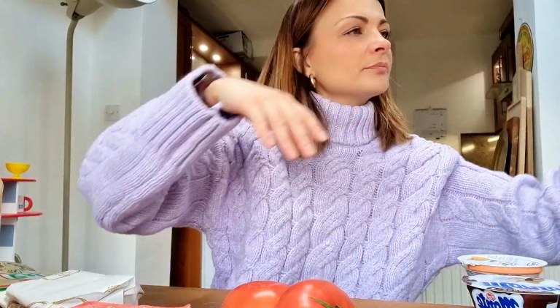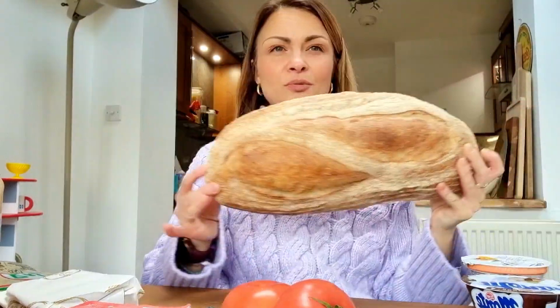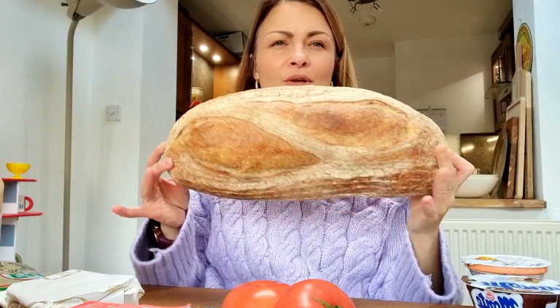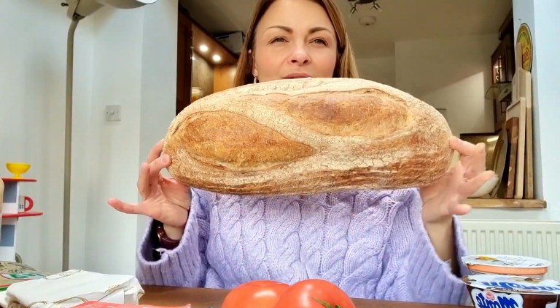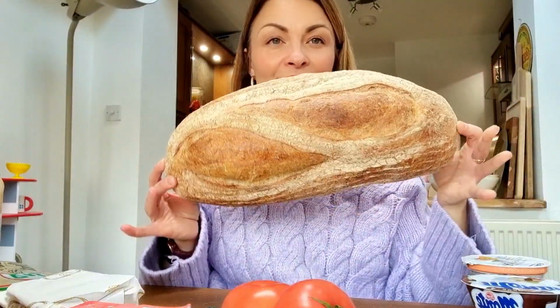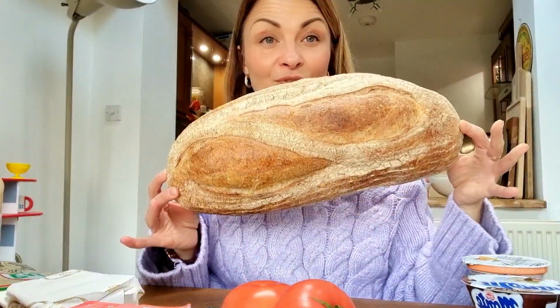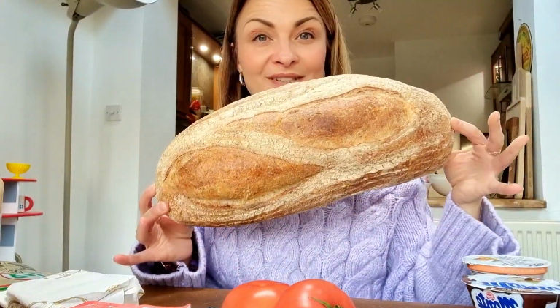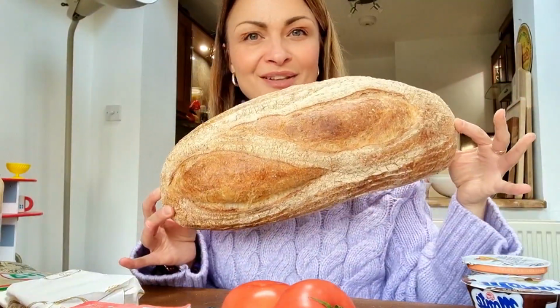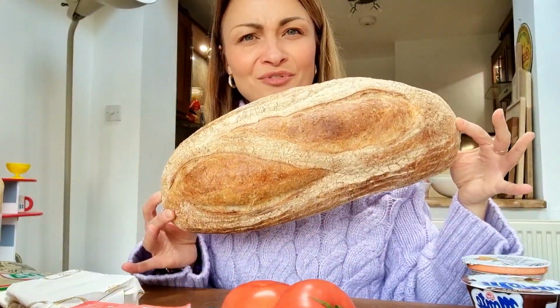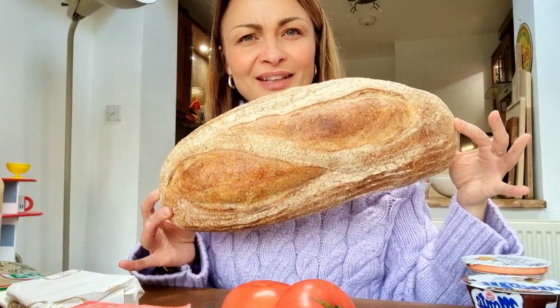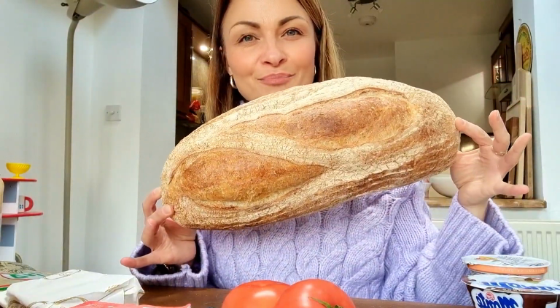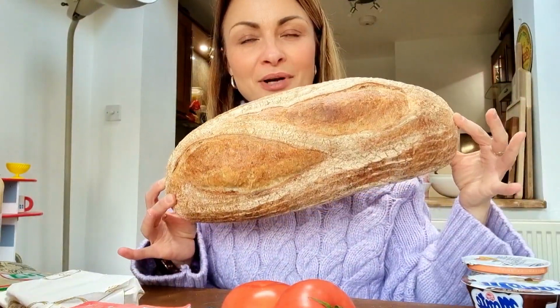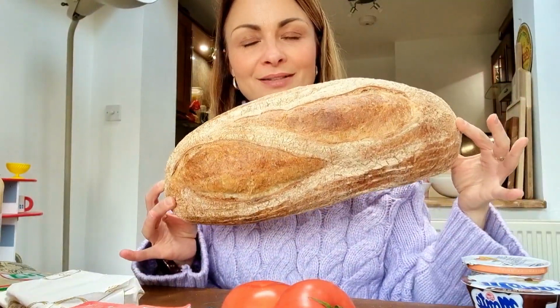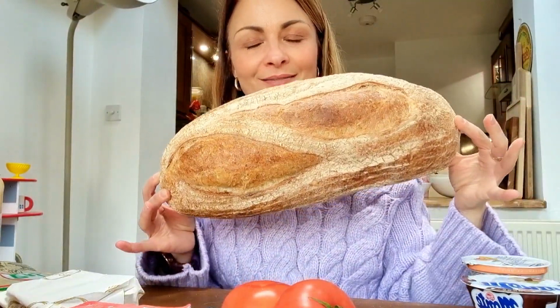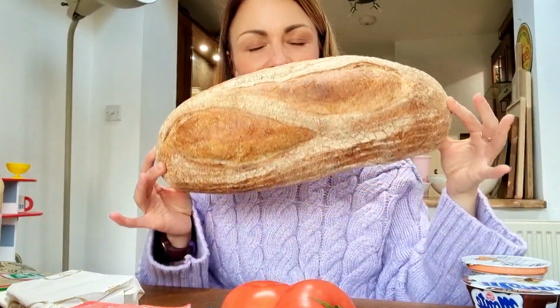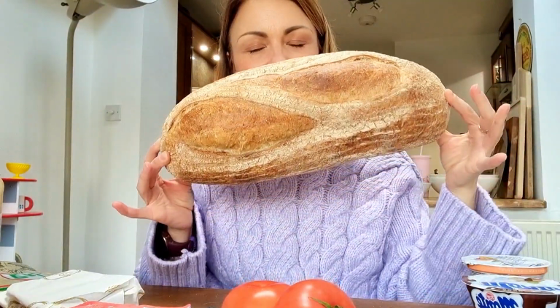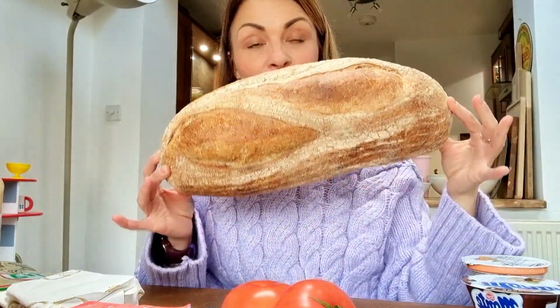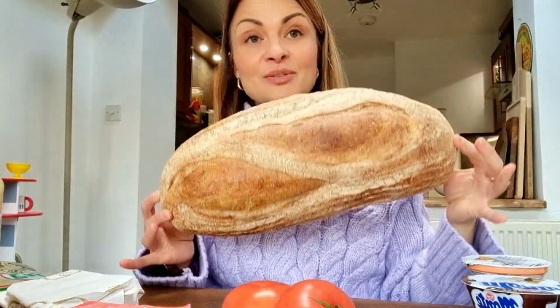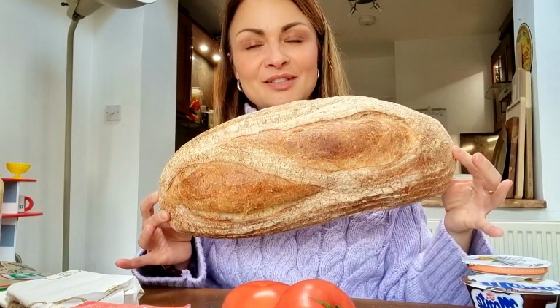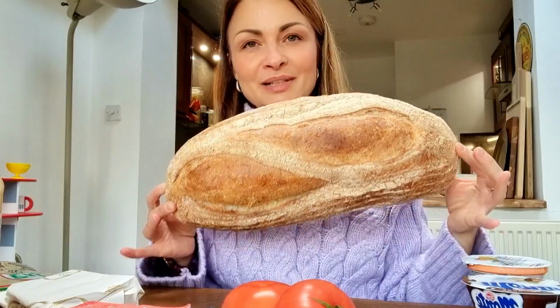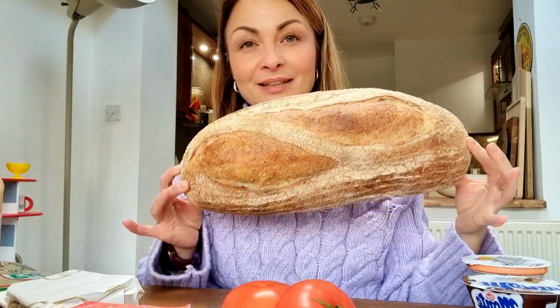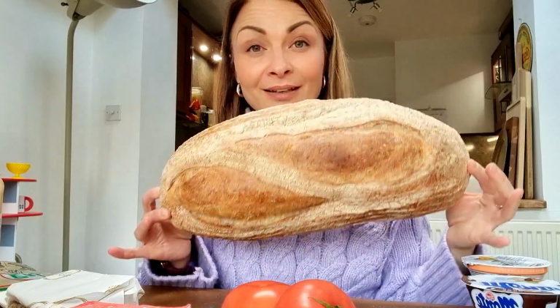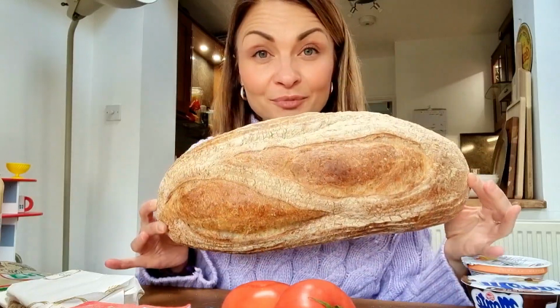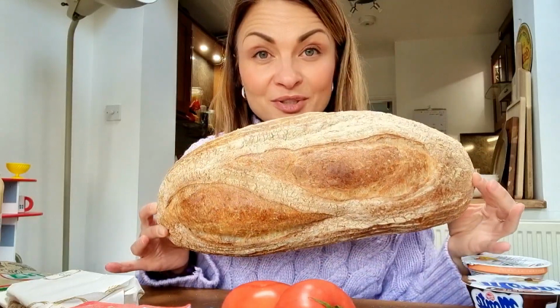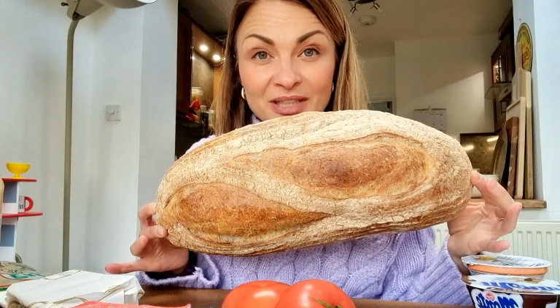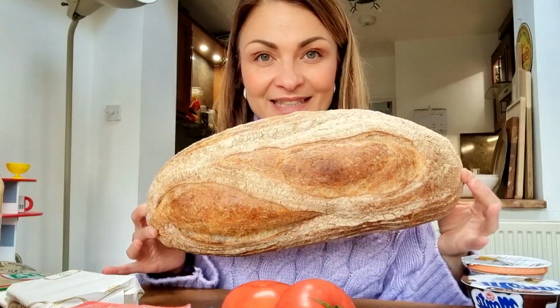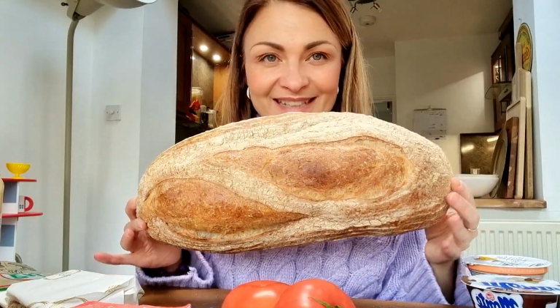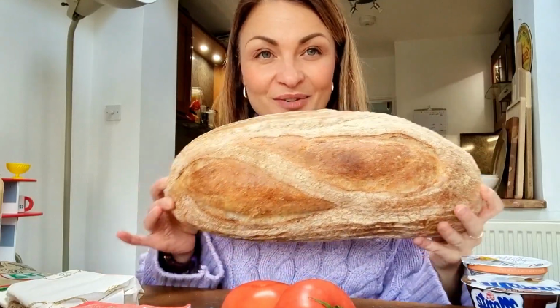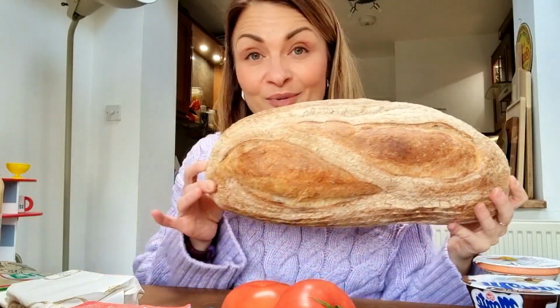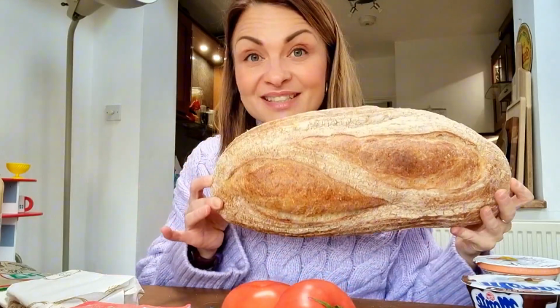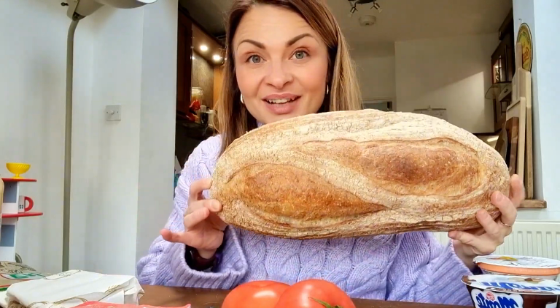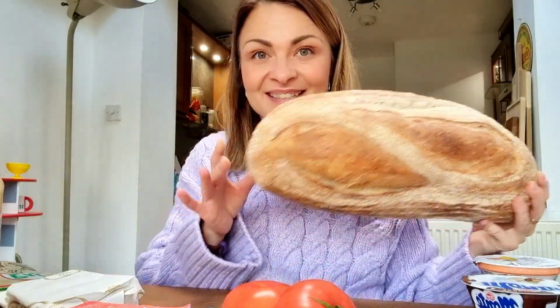So we've got this lovely bread which smells amazing and I can't wait to eat it. I will see you later.